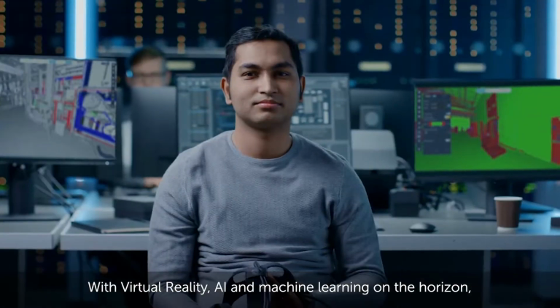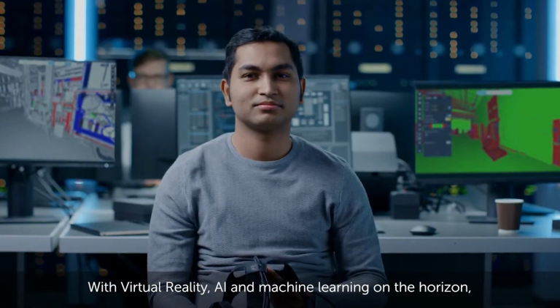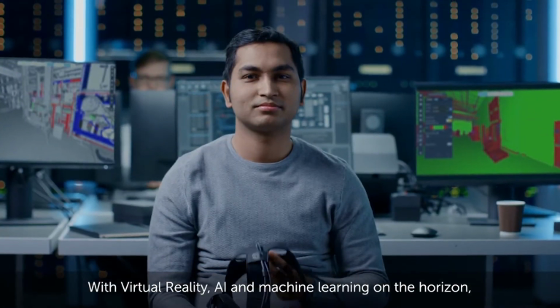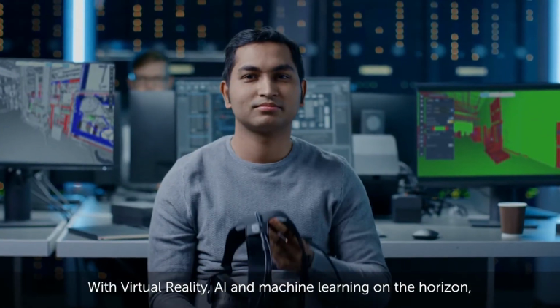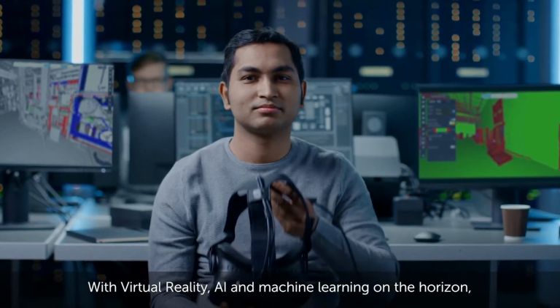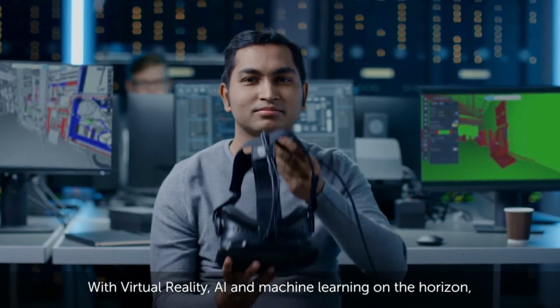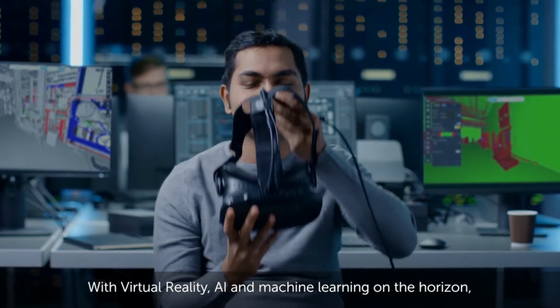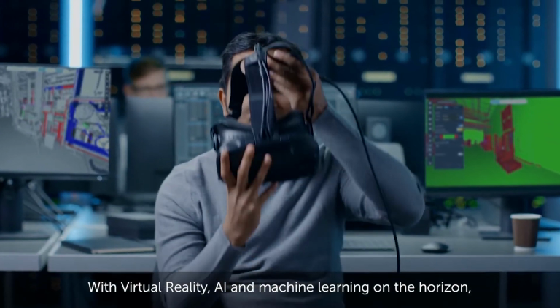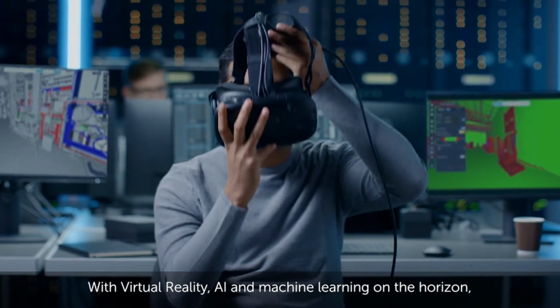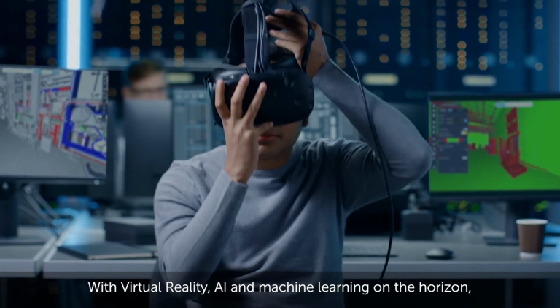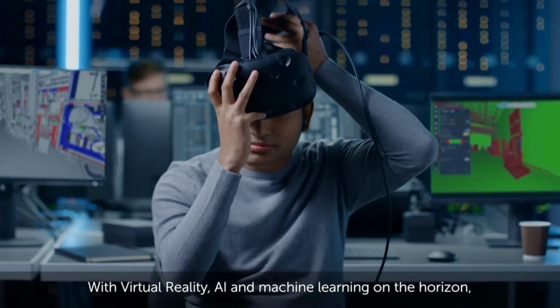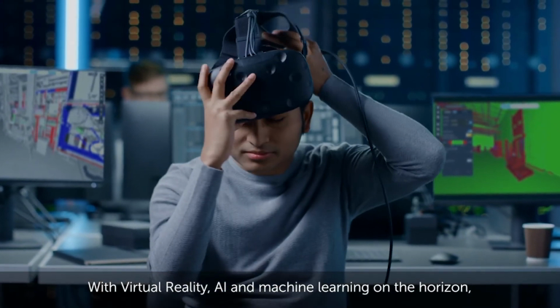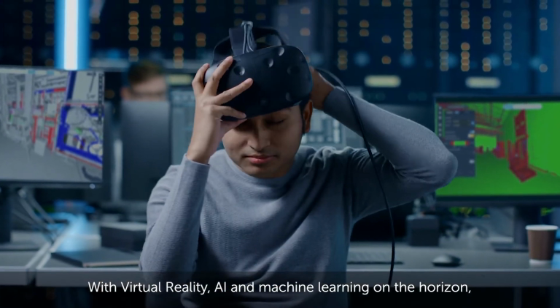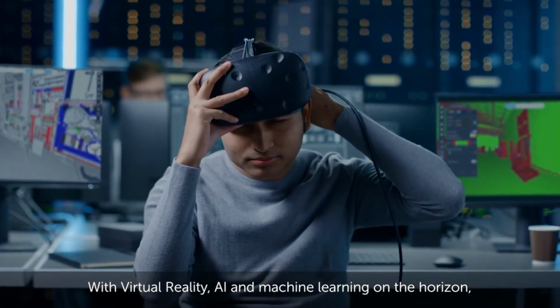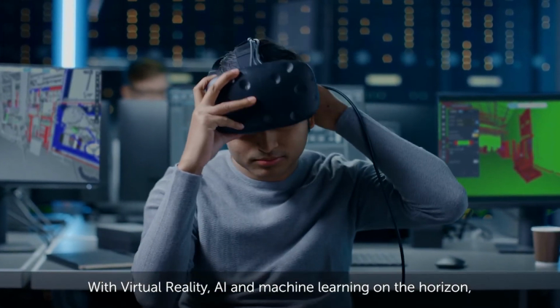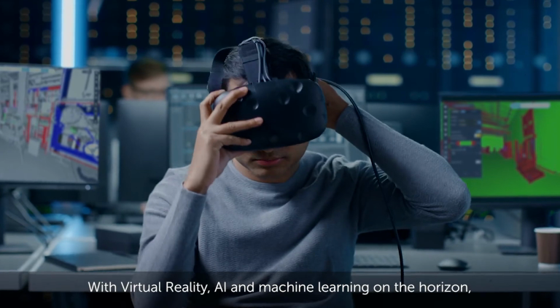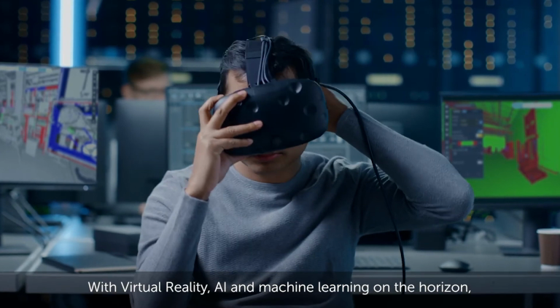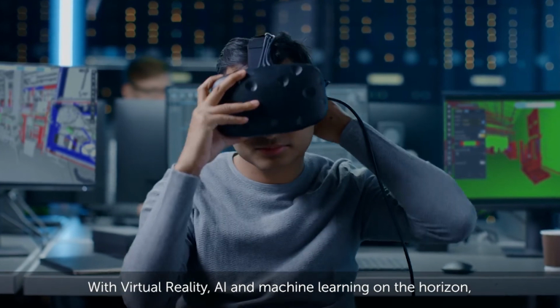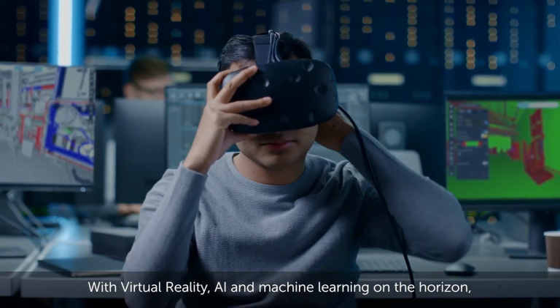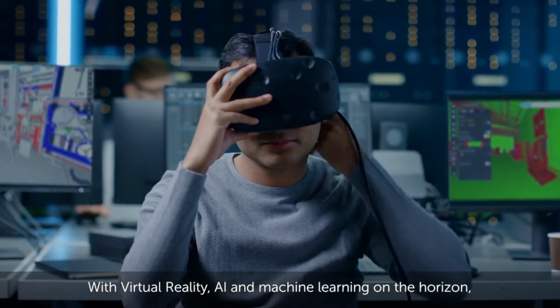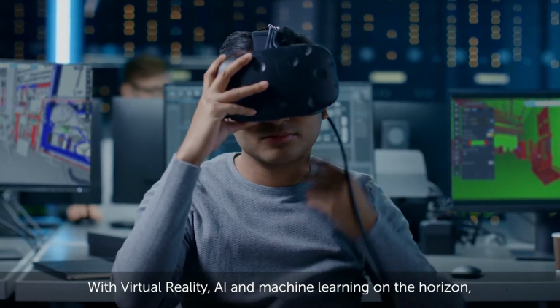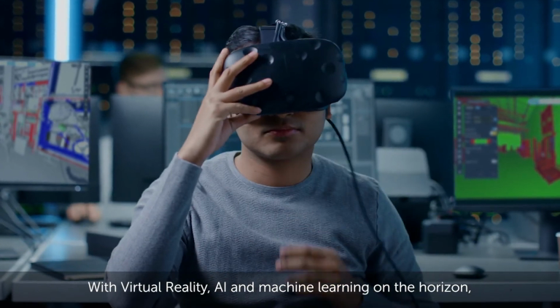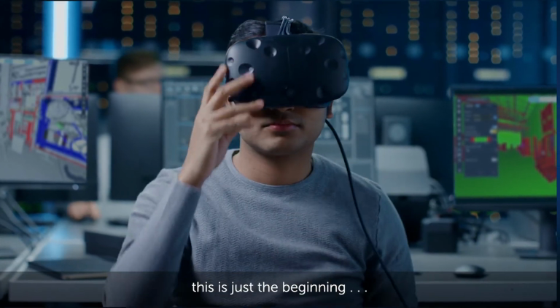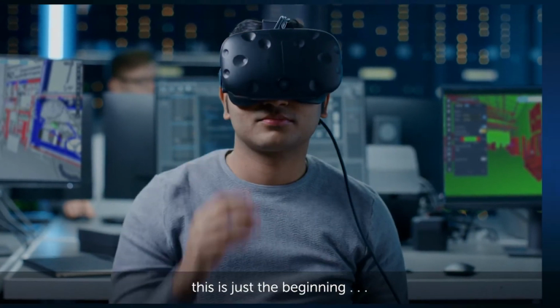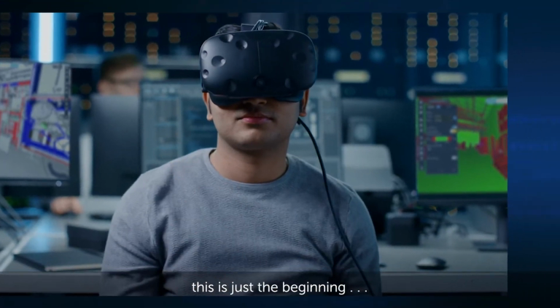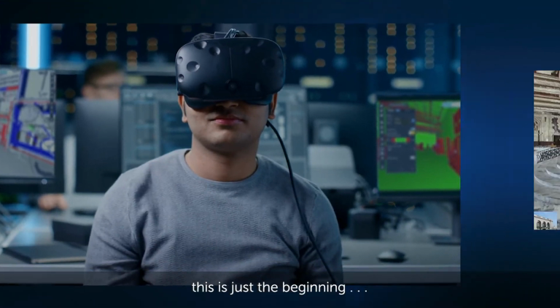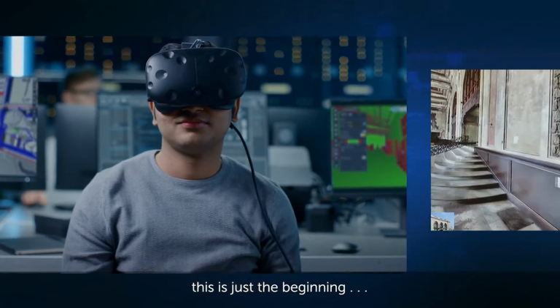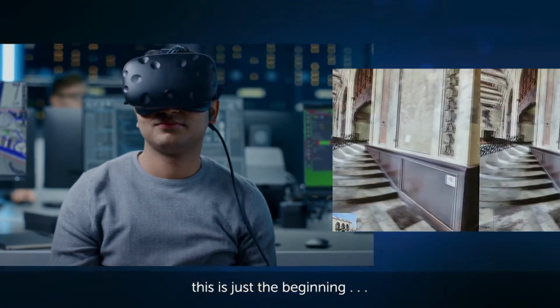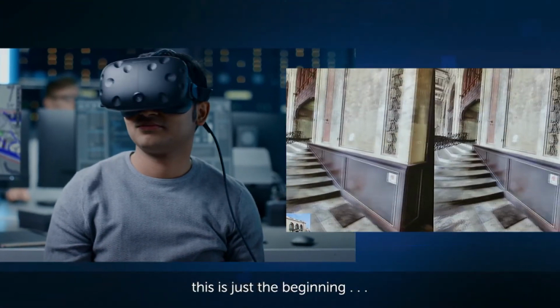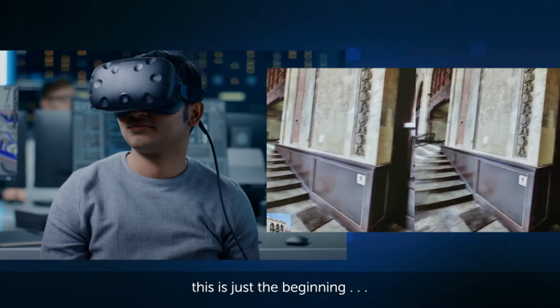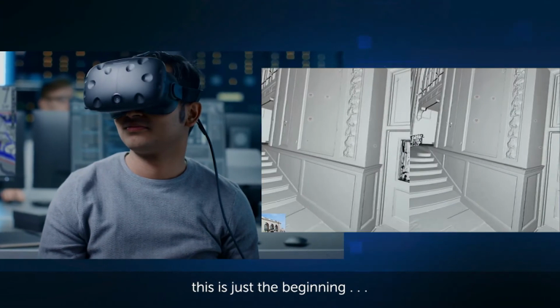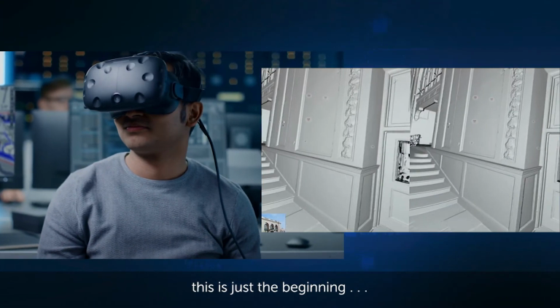With virtual reality, AI, and machine learning on the horizon, this is just the beginning.